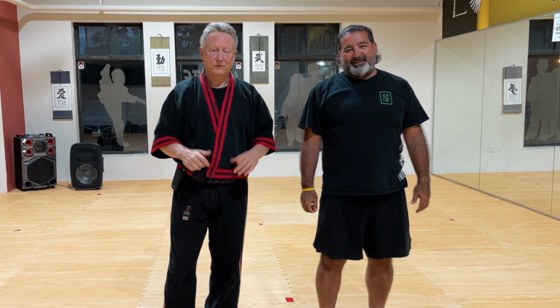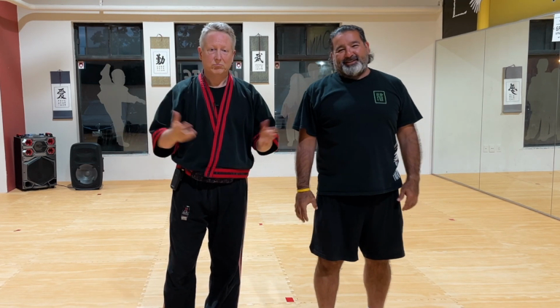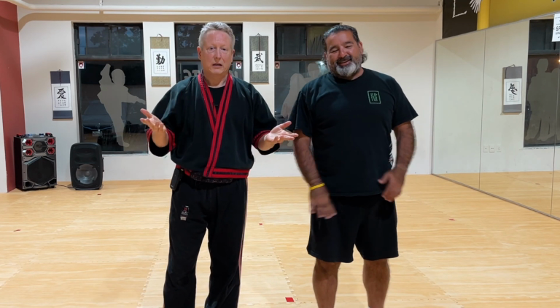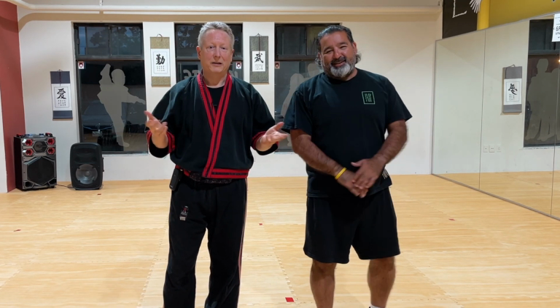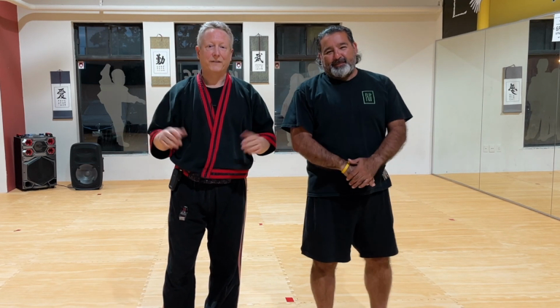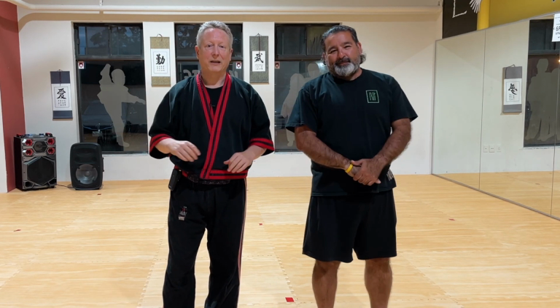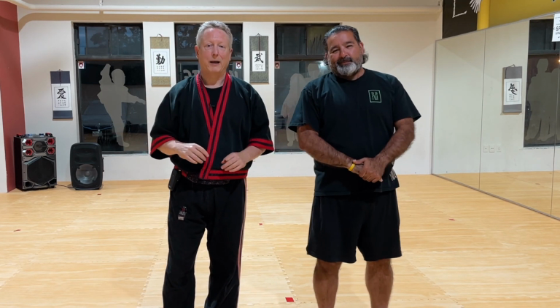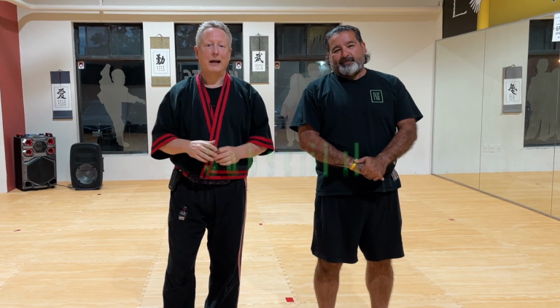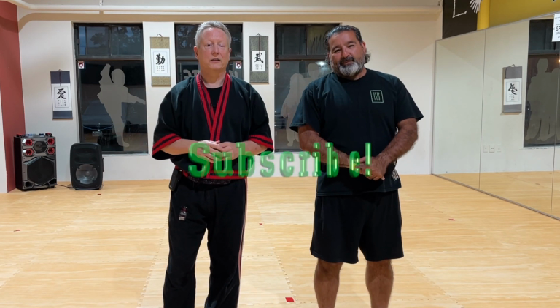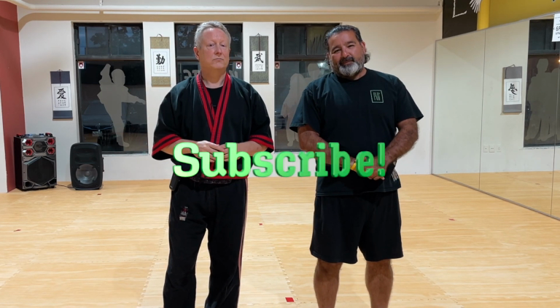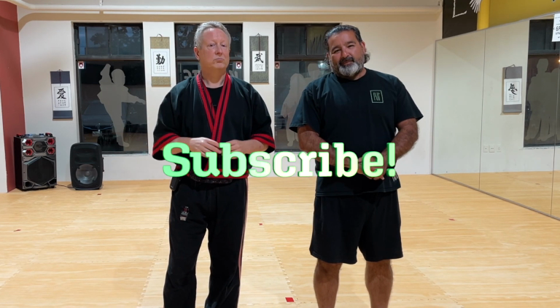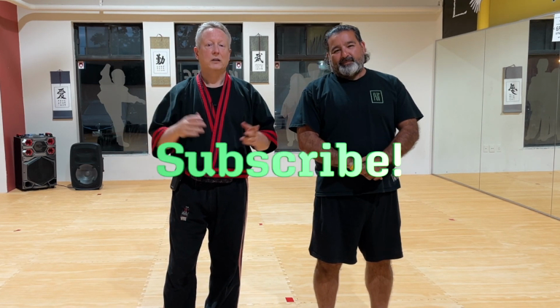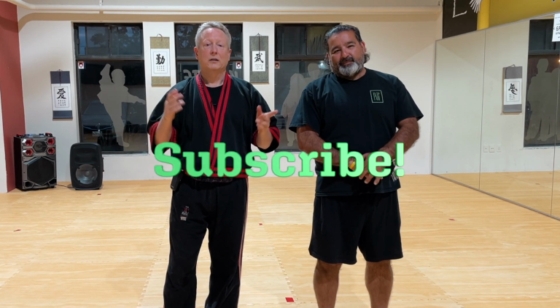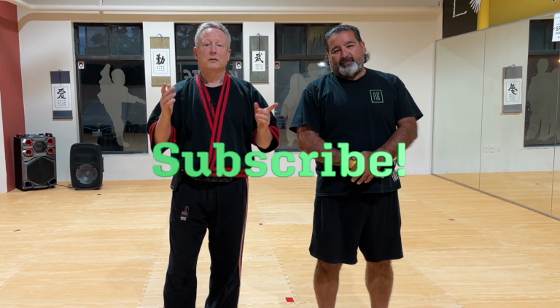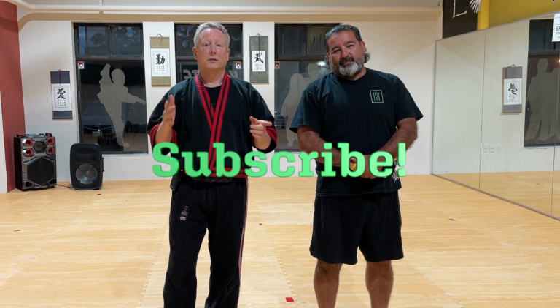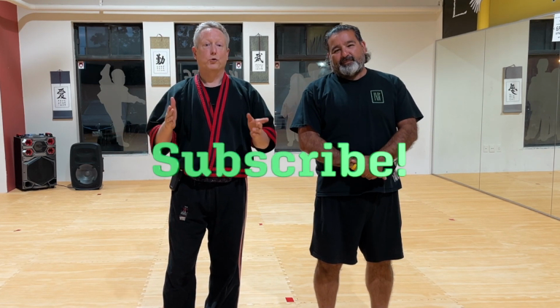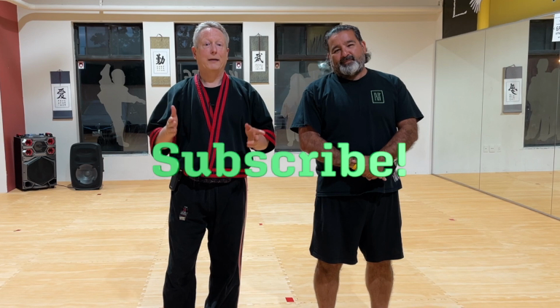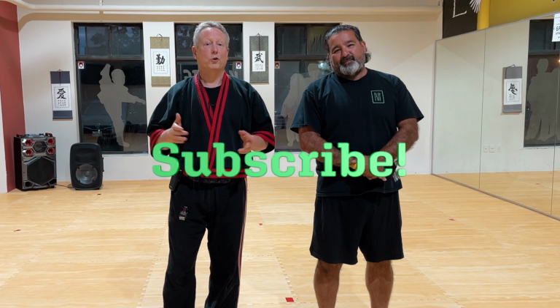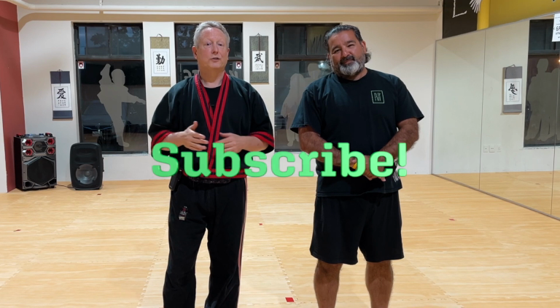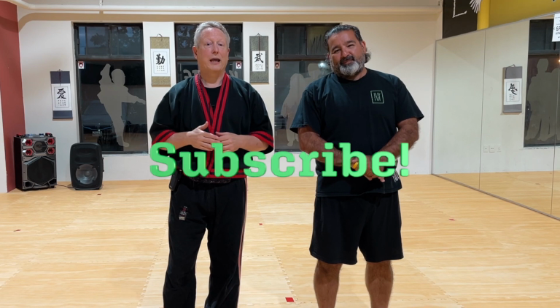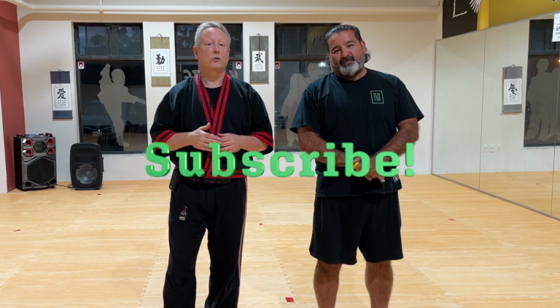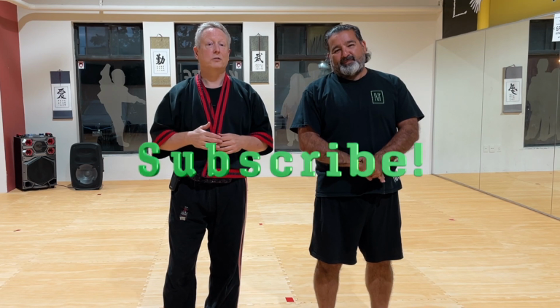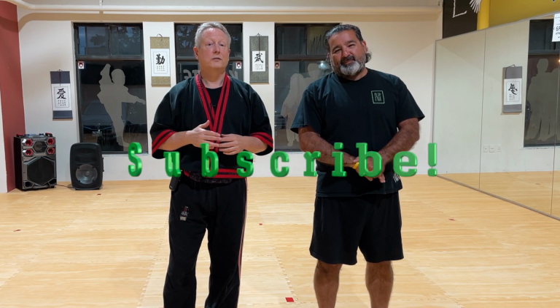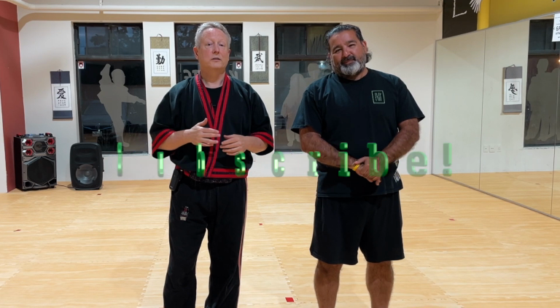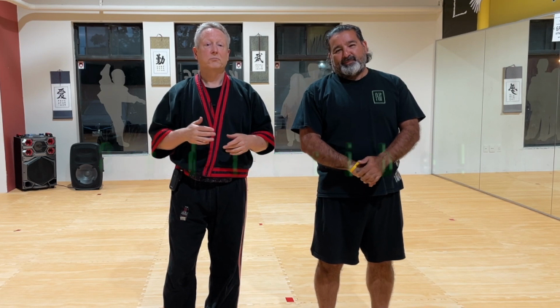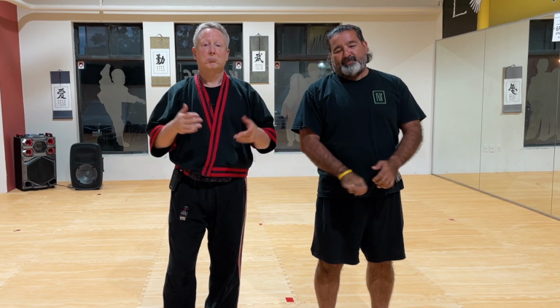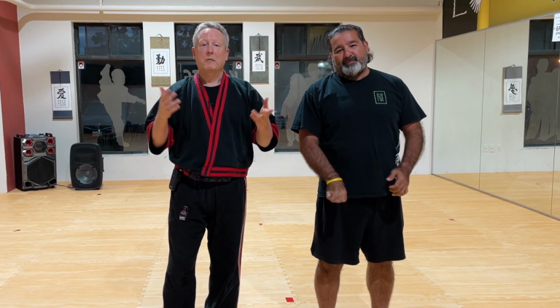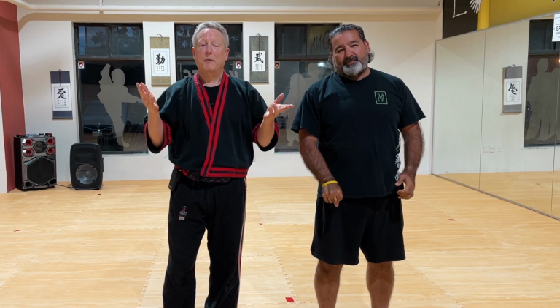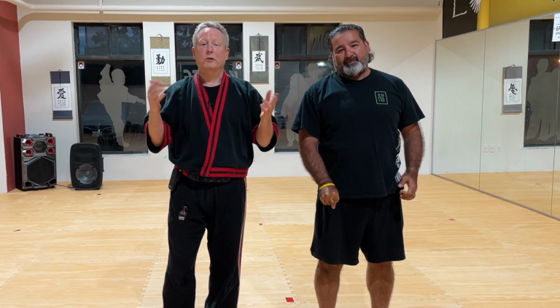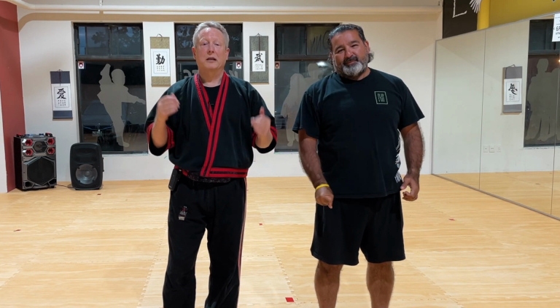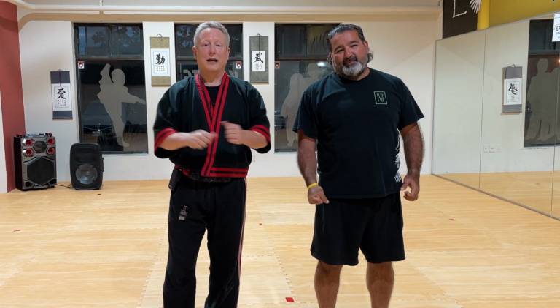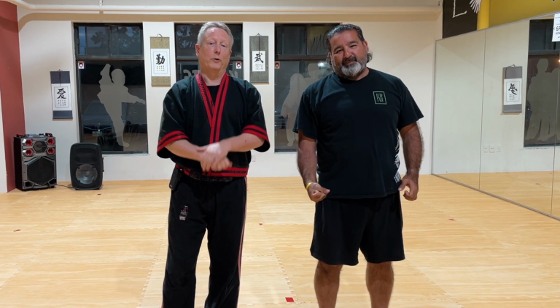Give me some feedback, subscribe to this channel, and we'll see you next week.